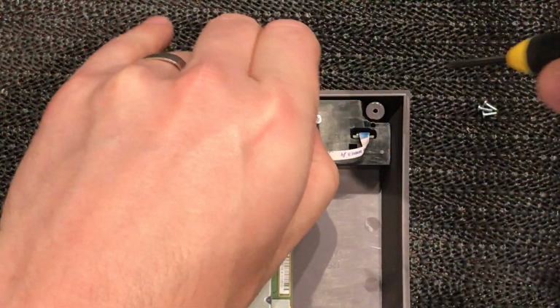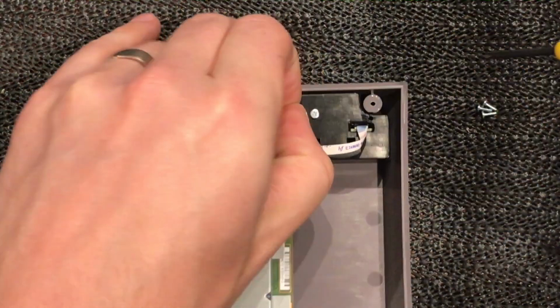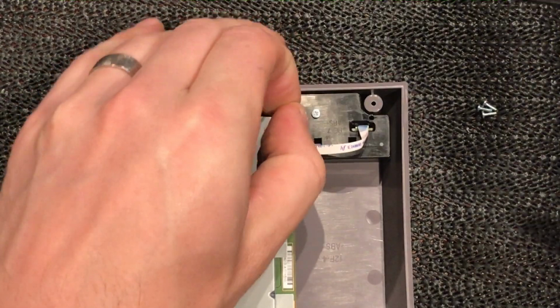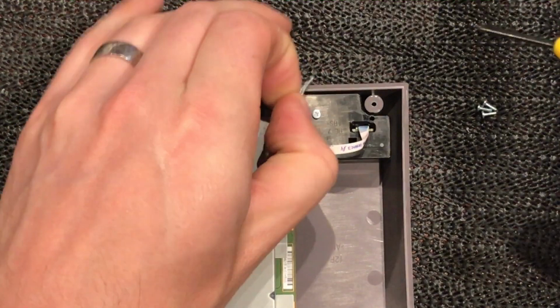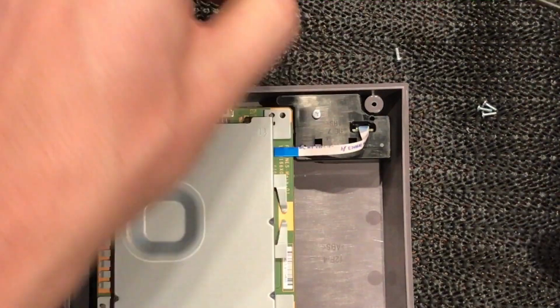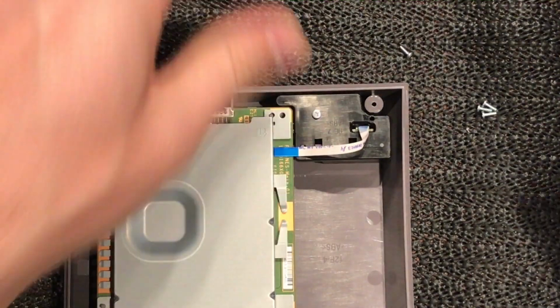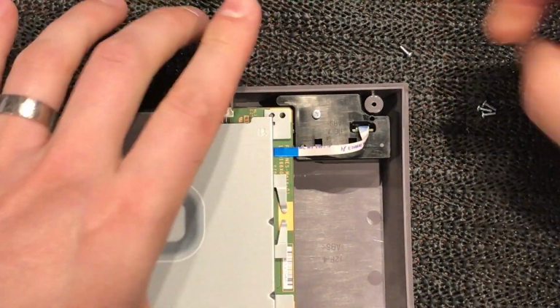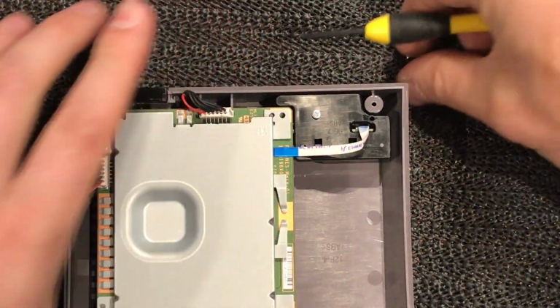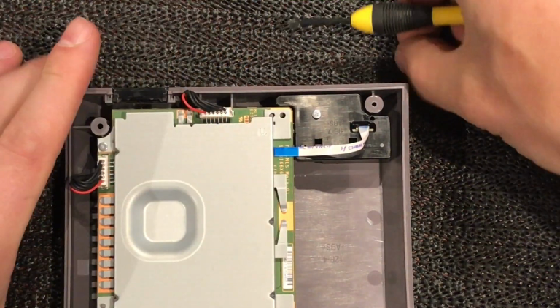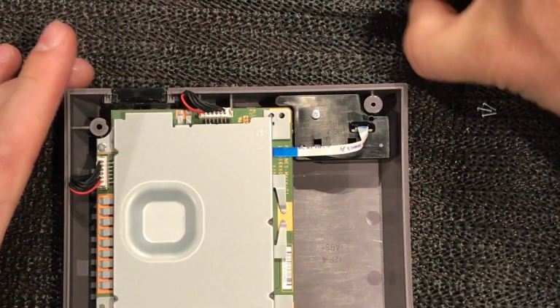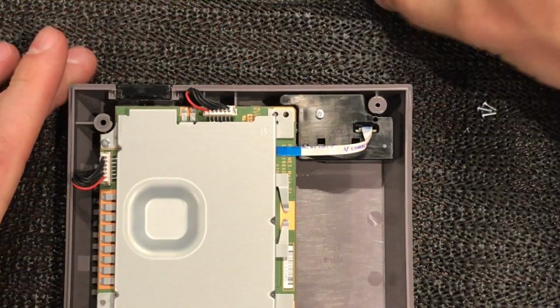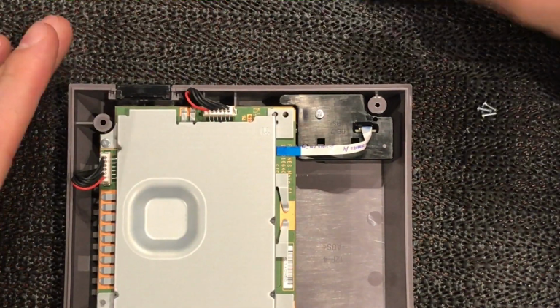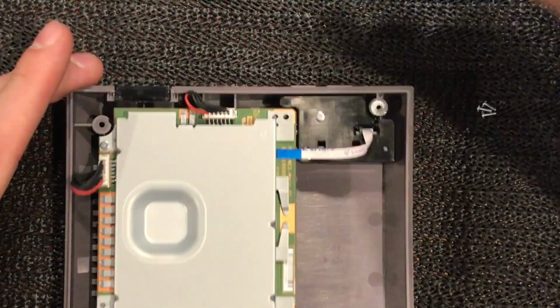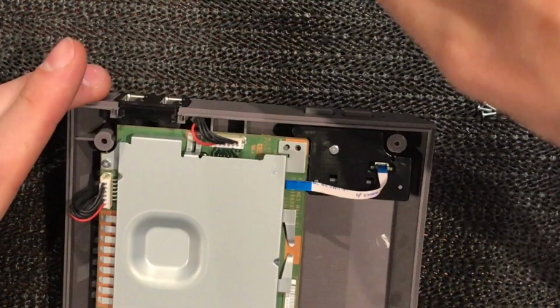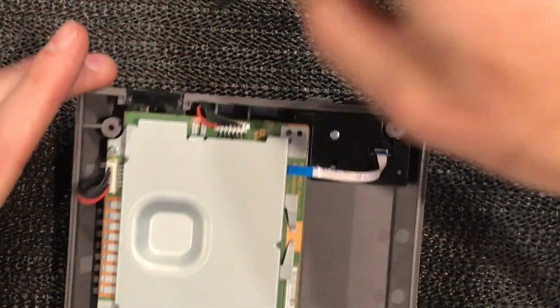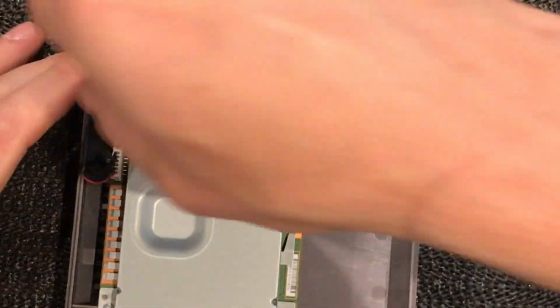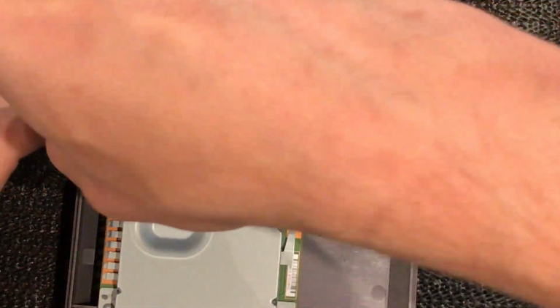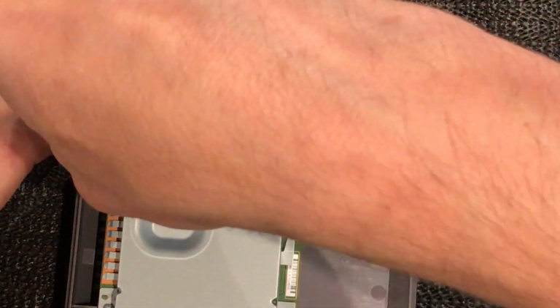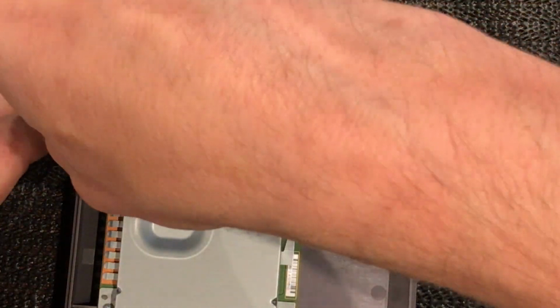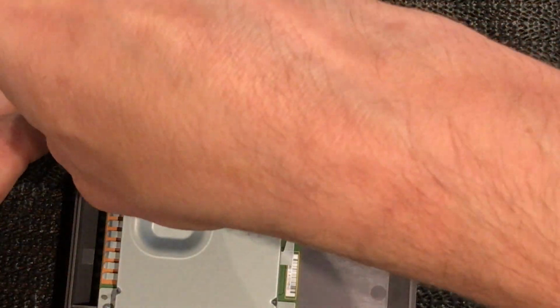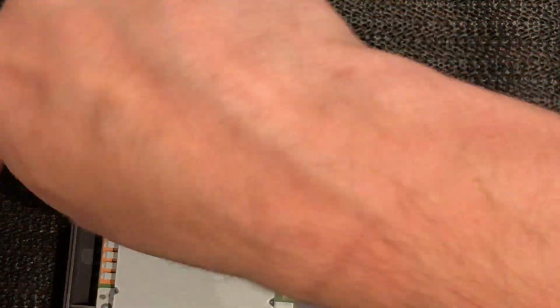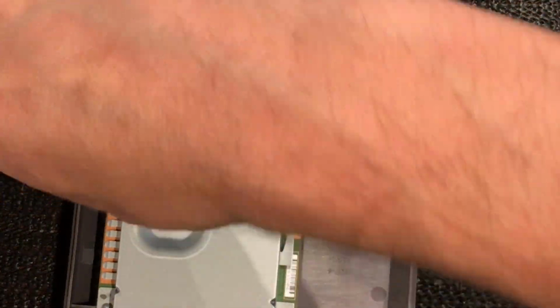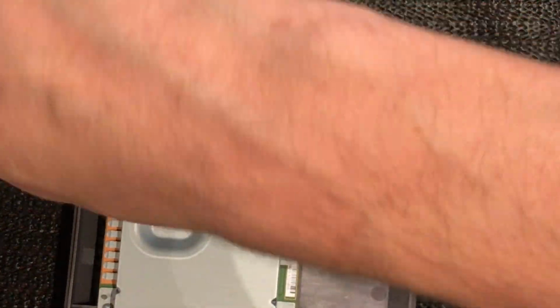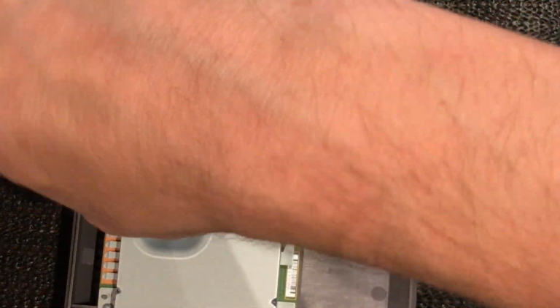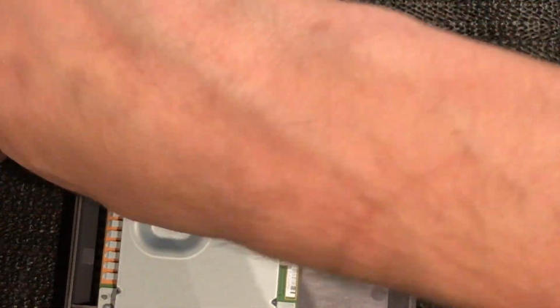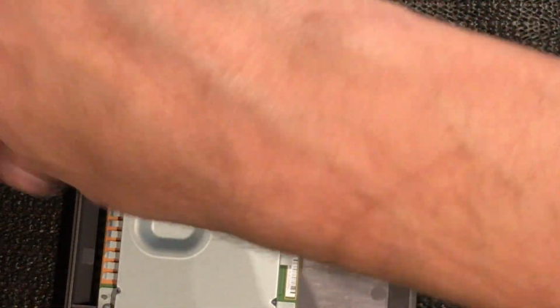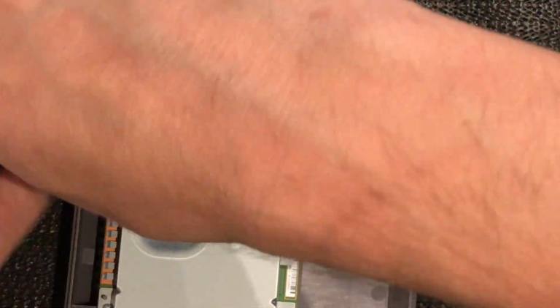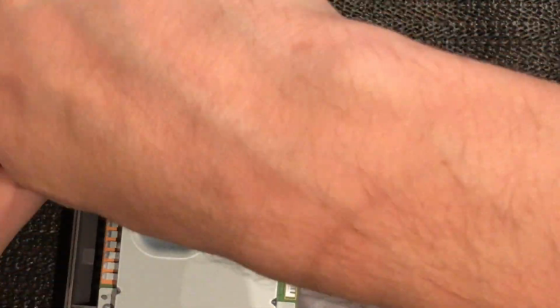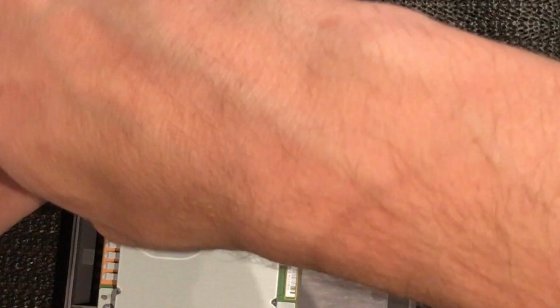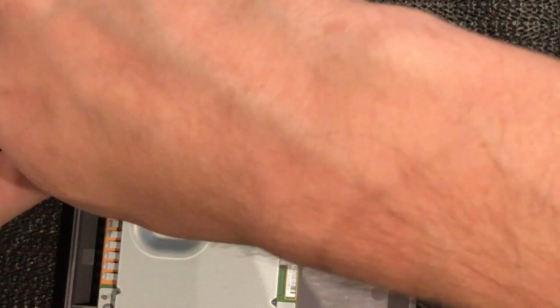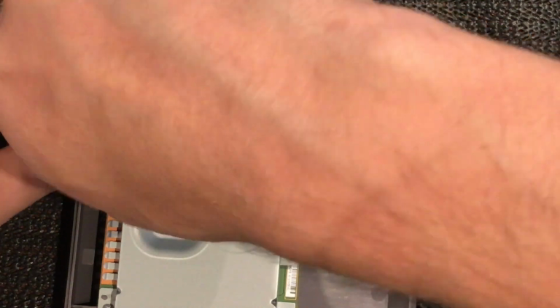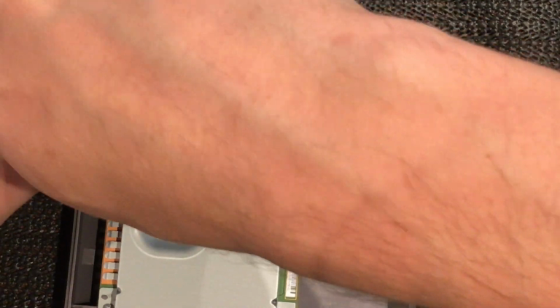Looks like all the screws are the same so far which is good - the case screws and these screws in here.